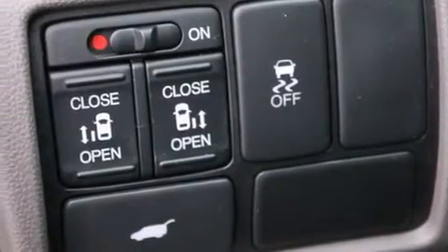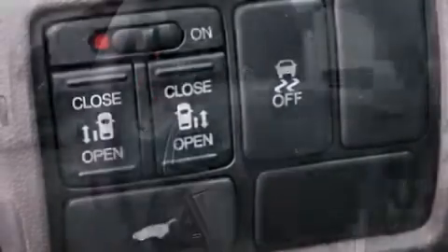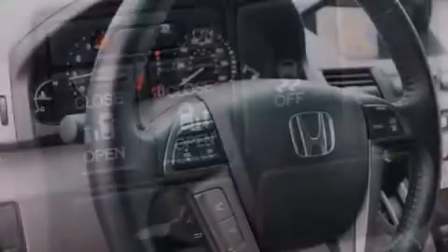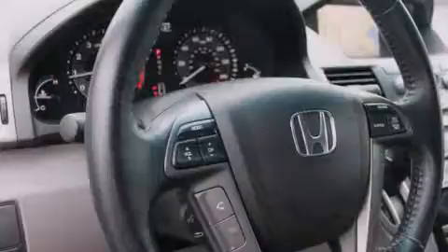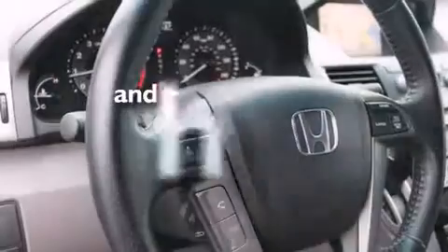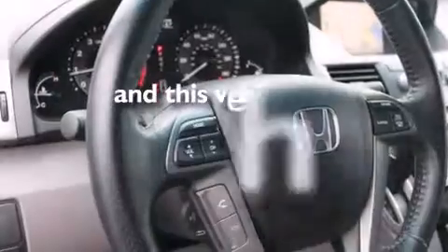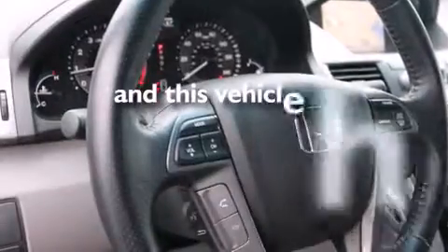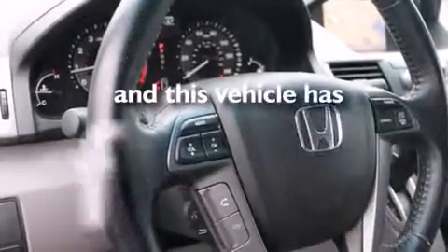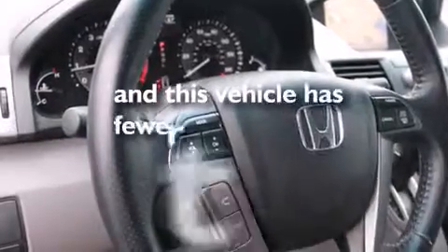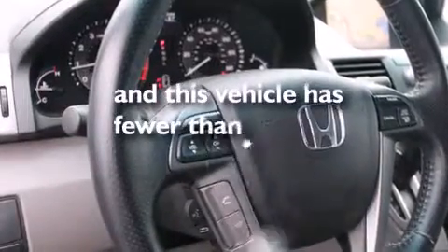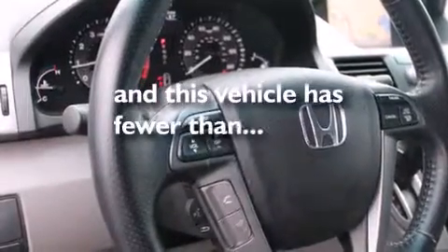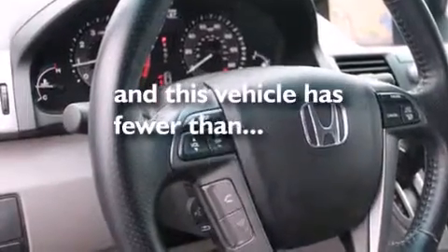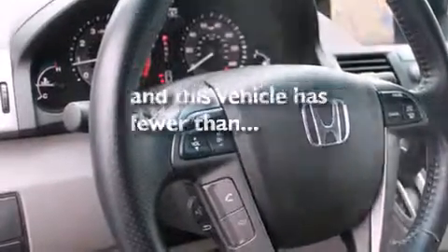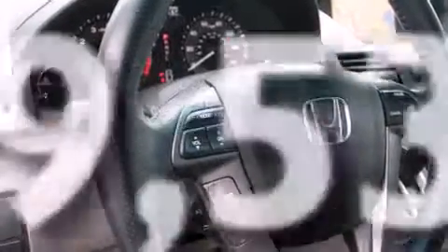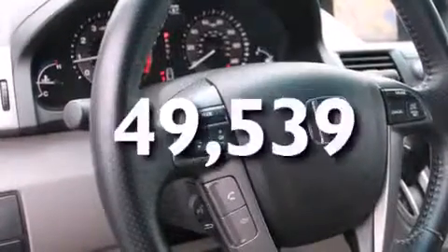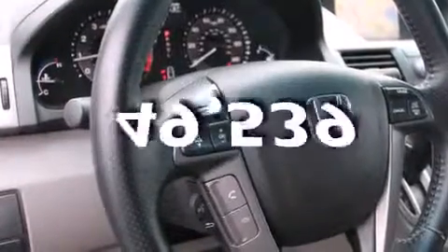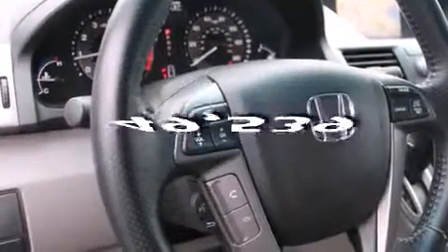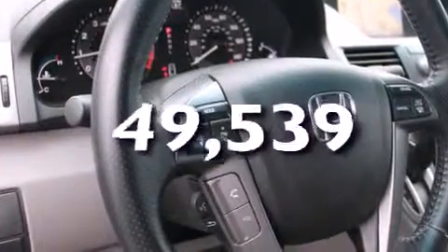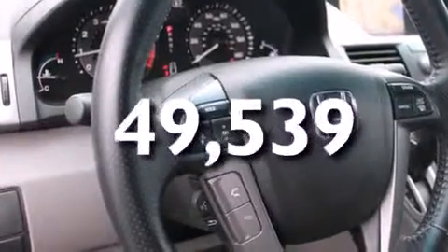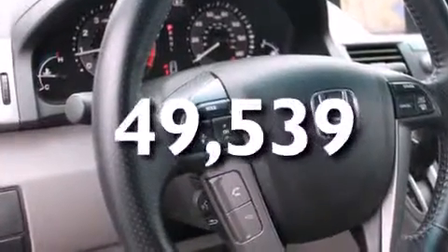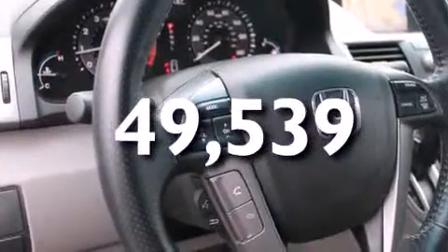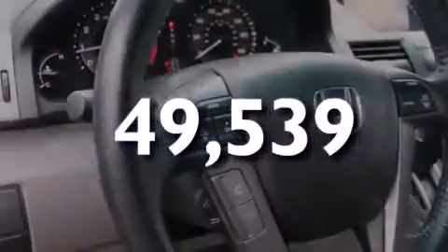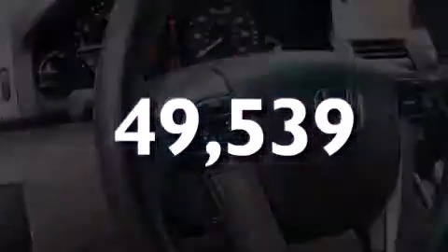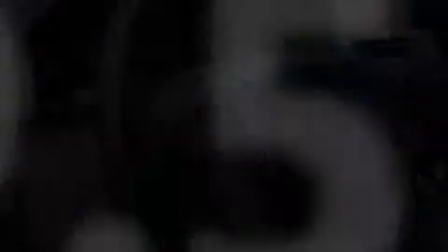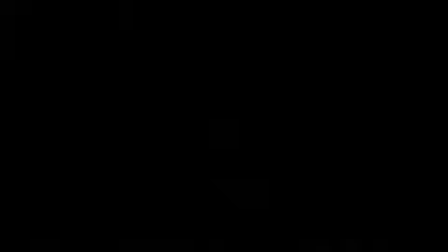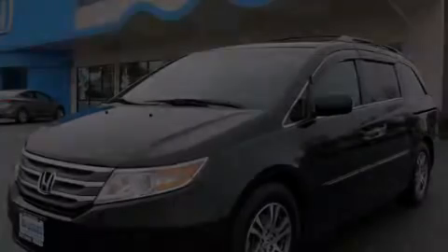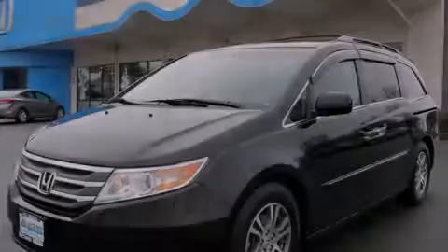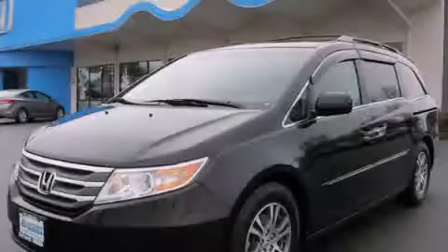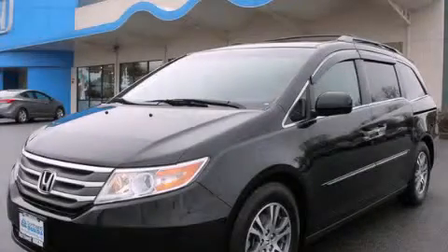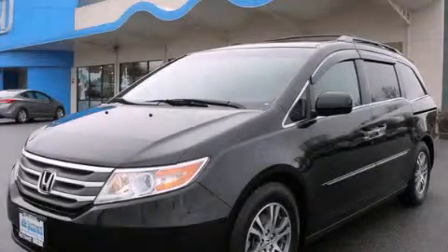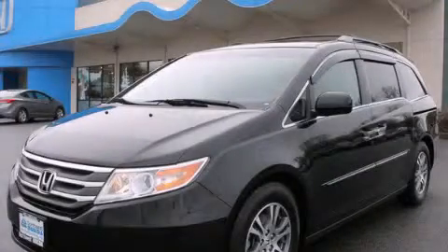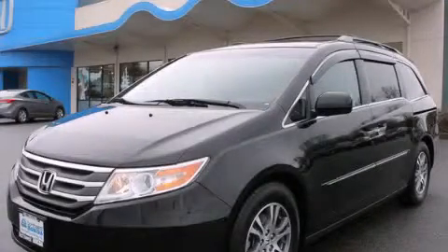This vehicle has fewer than 50,000 miles on the odometer. We invite you to contact us today to learn more about this vehicle.